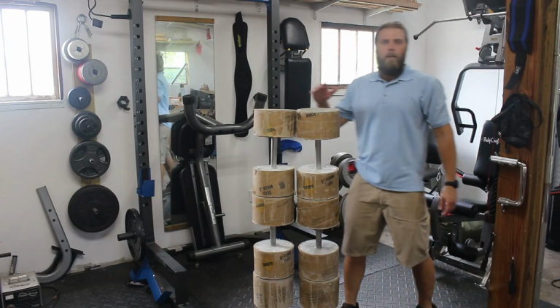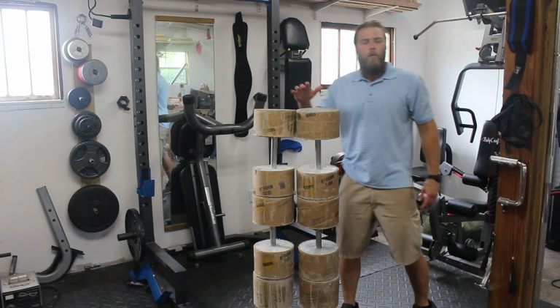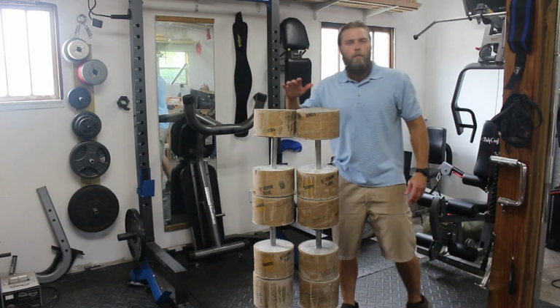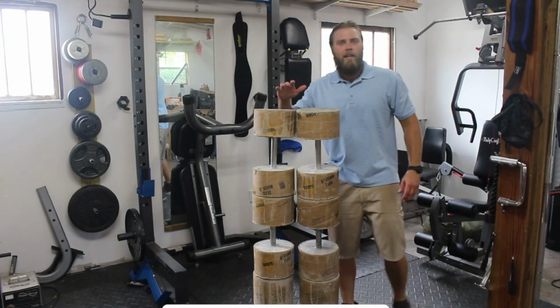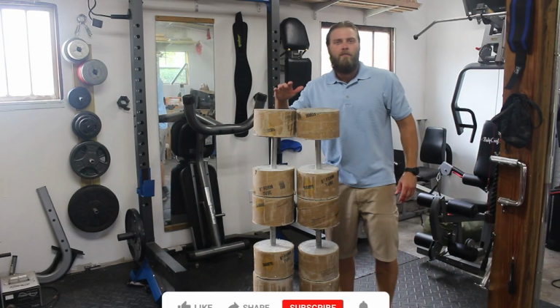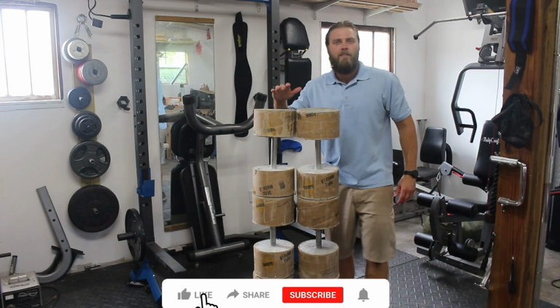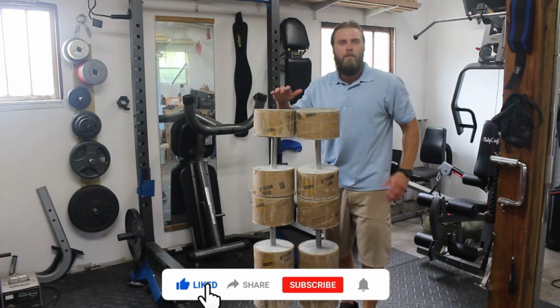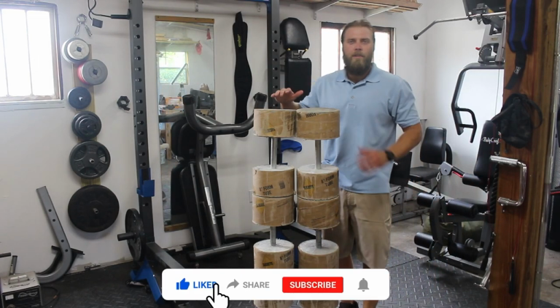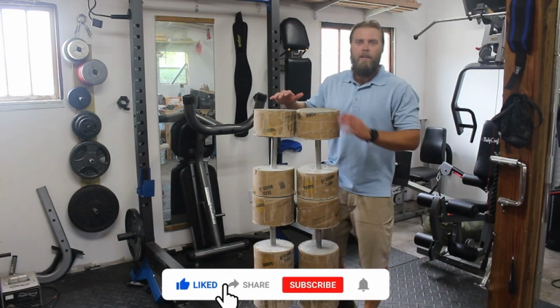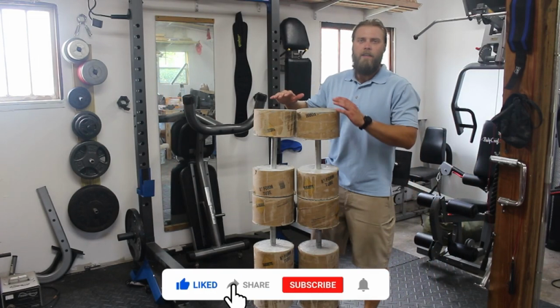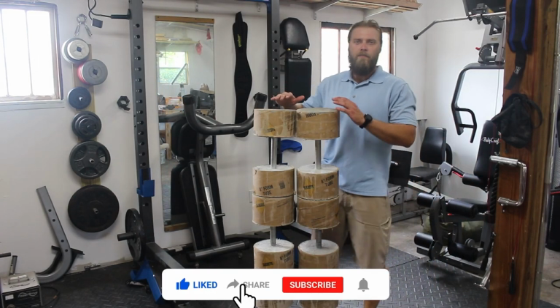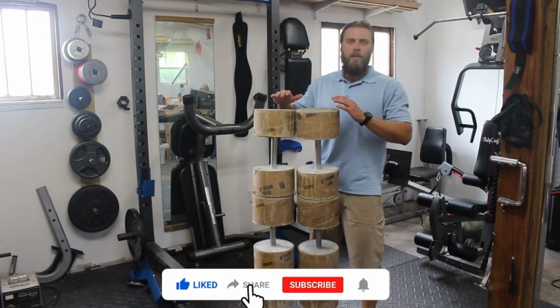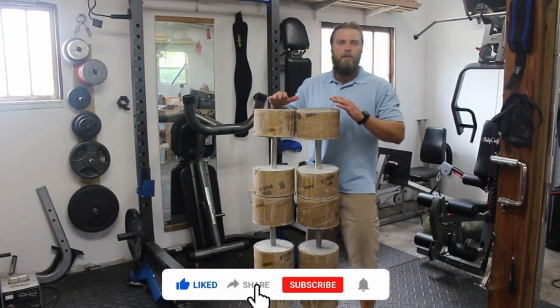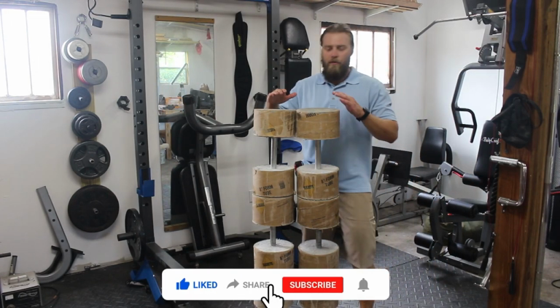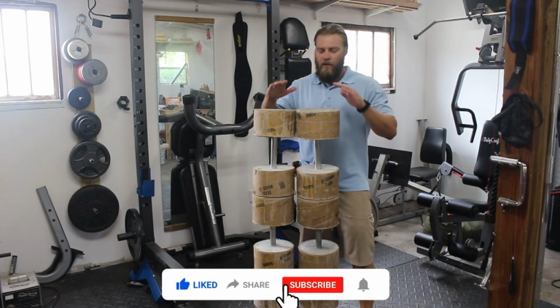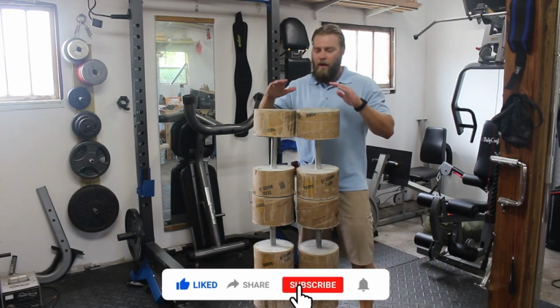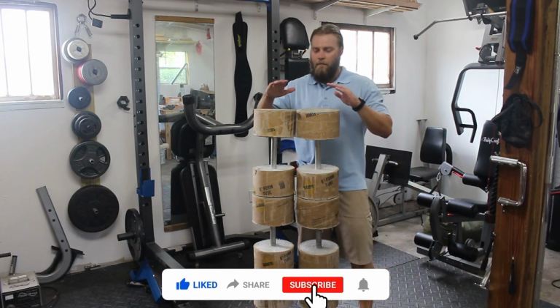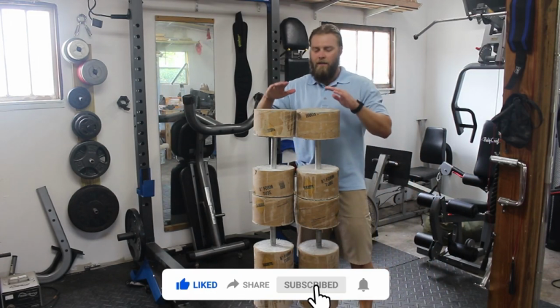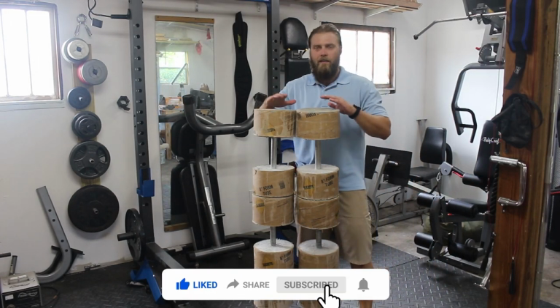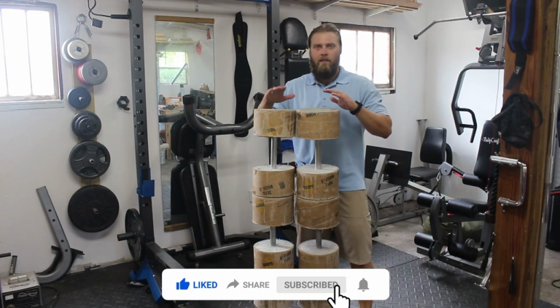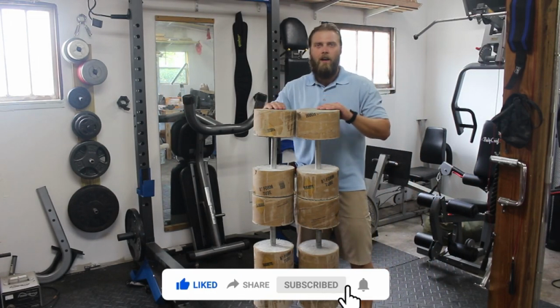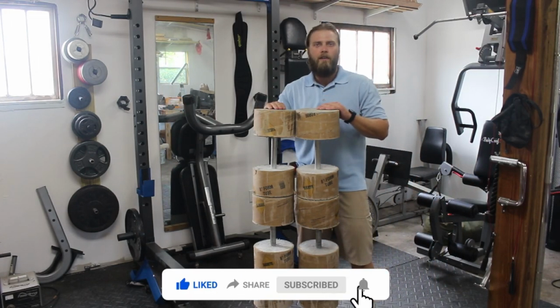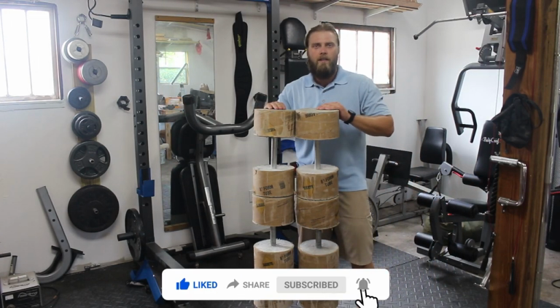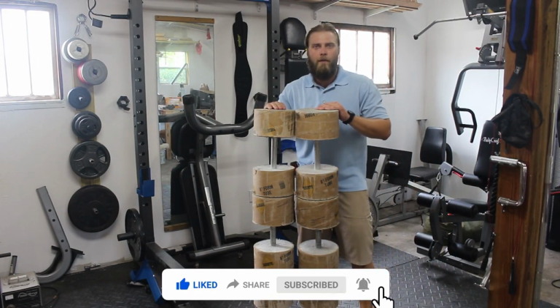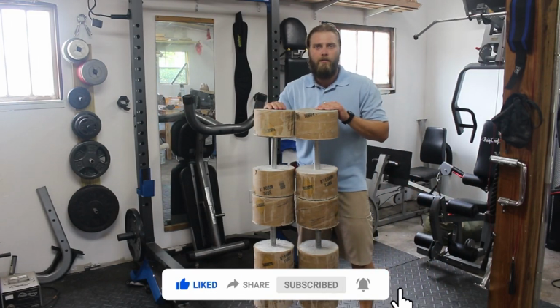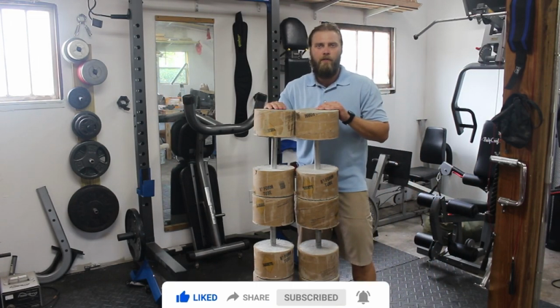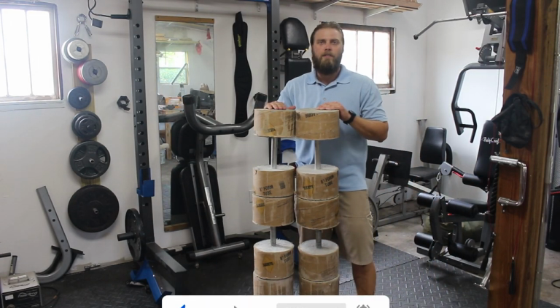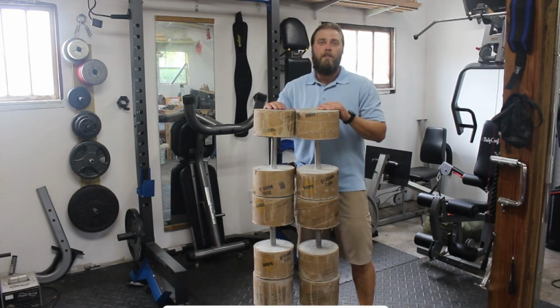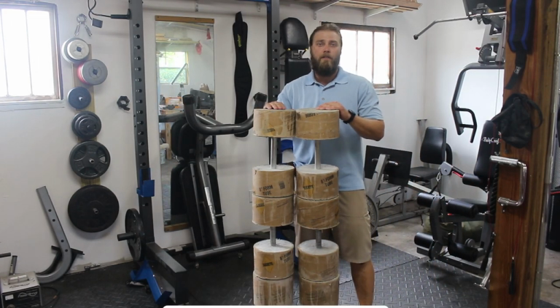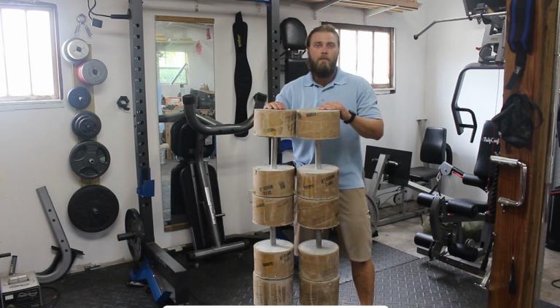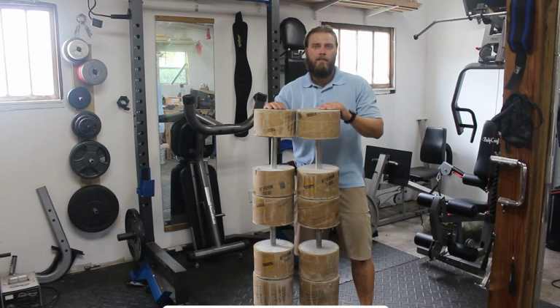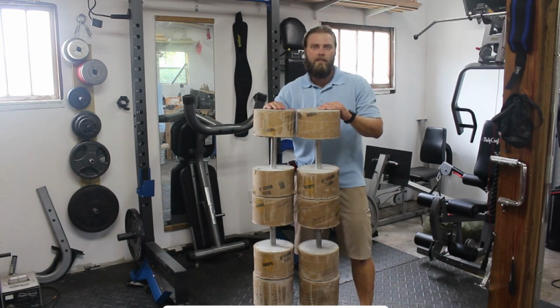Hey, welcome back to Fix It With Jerry. In this video, I'm going to show you how I made these concrete dumbbells for less than 30 bucks a set.